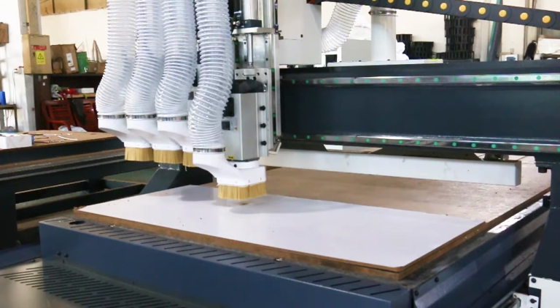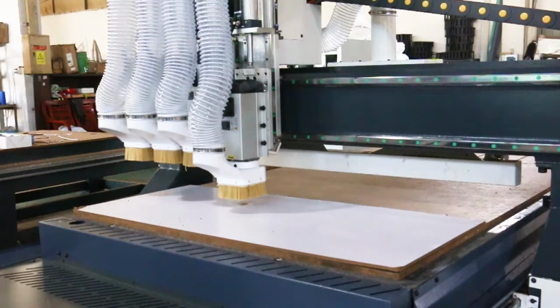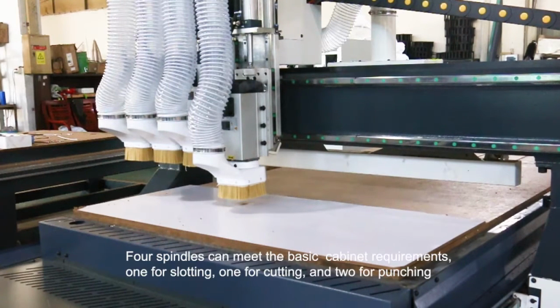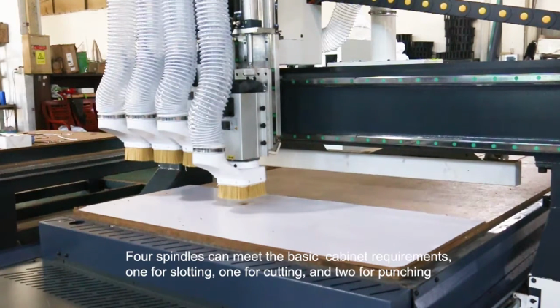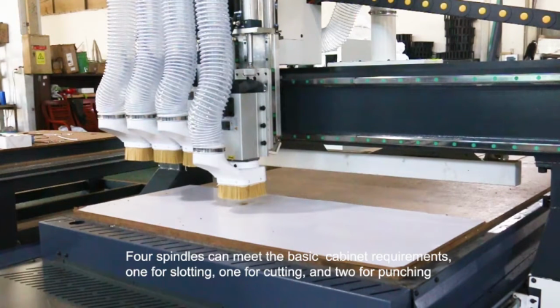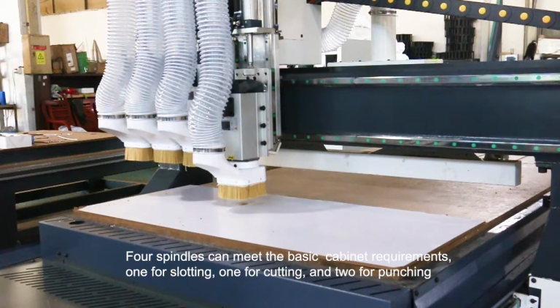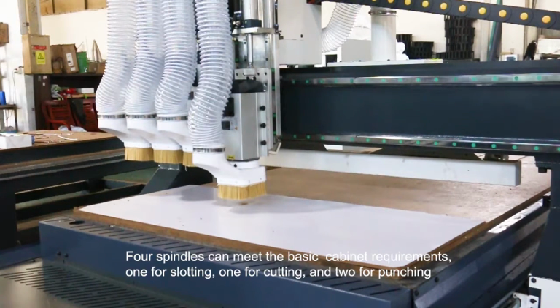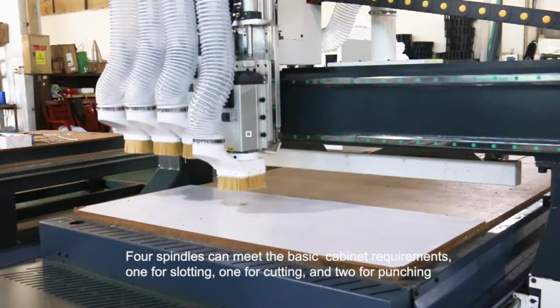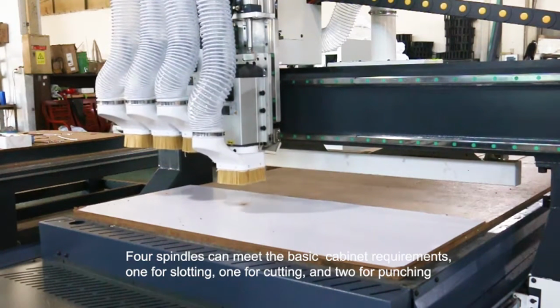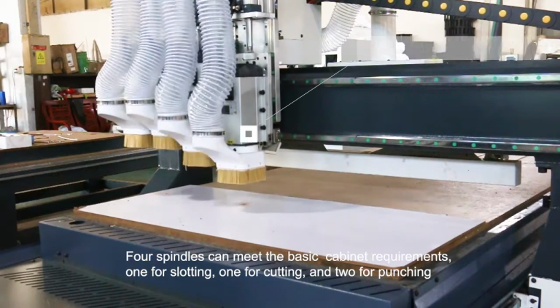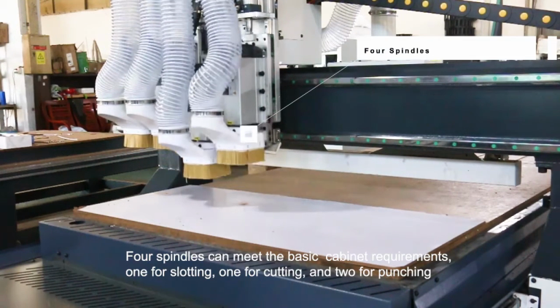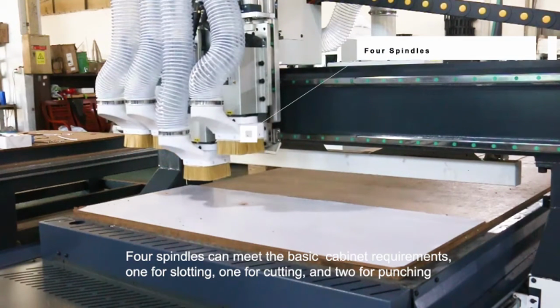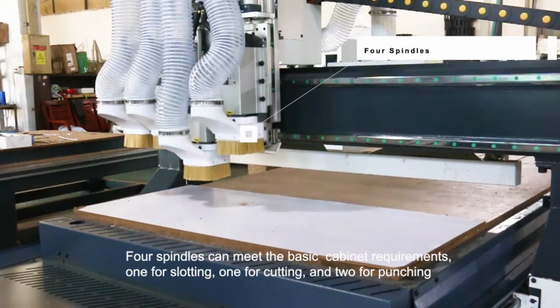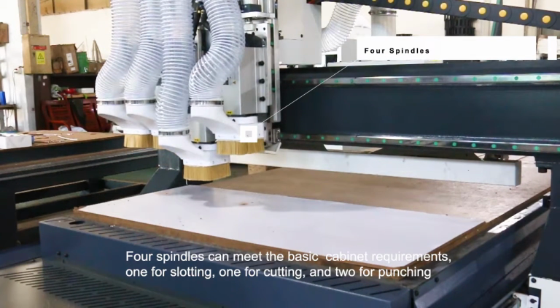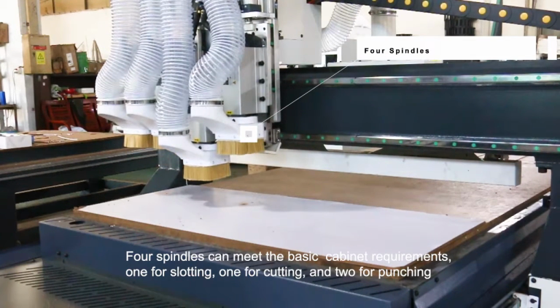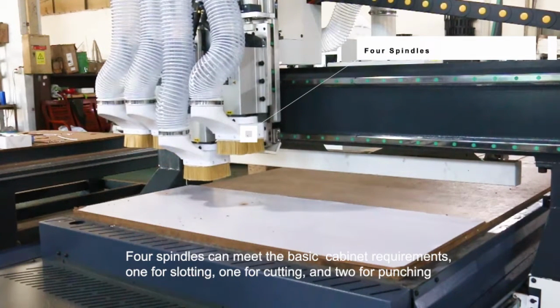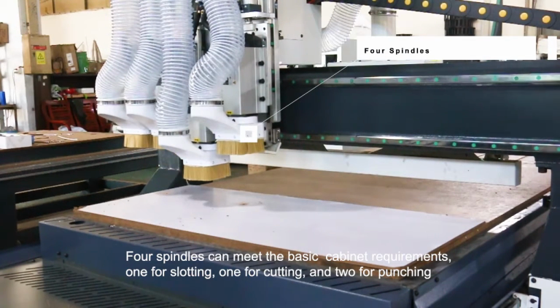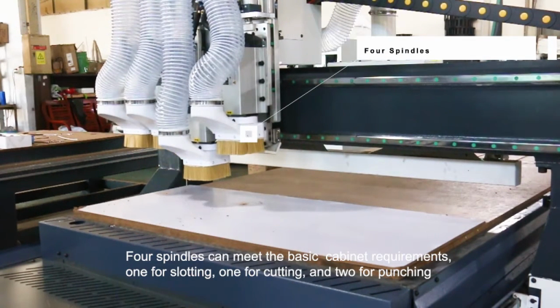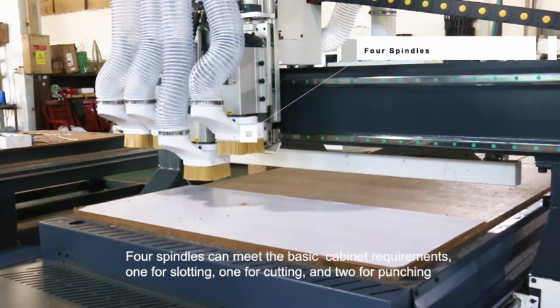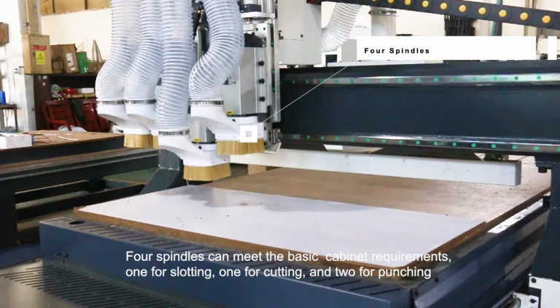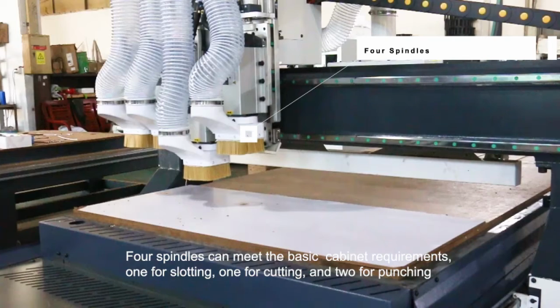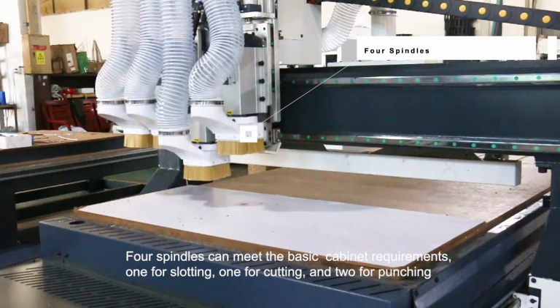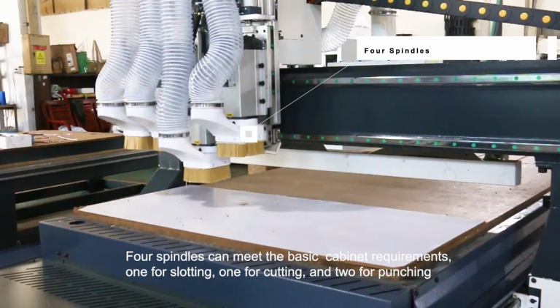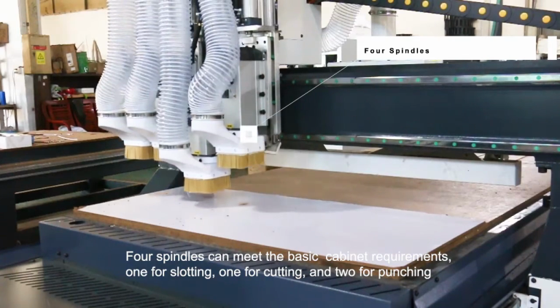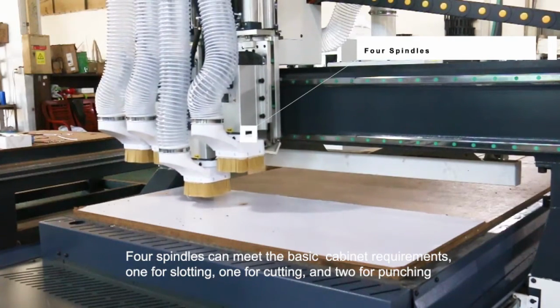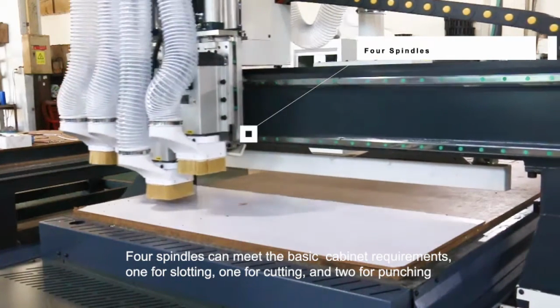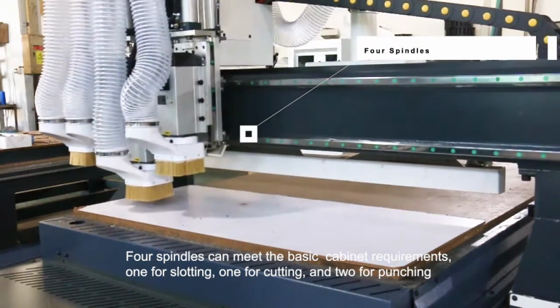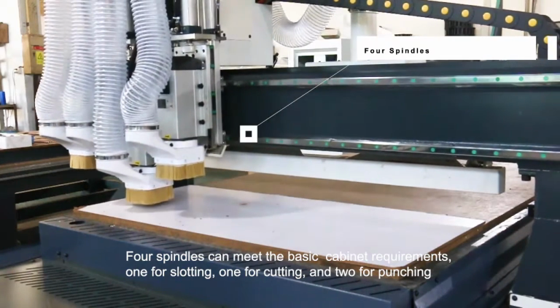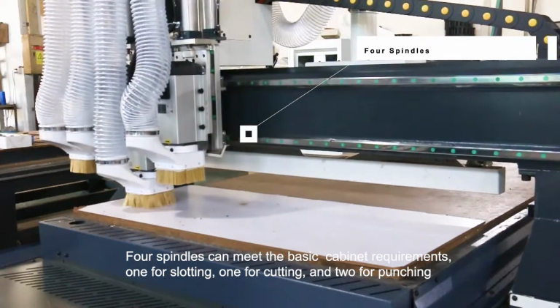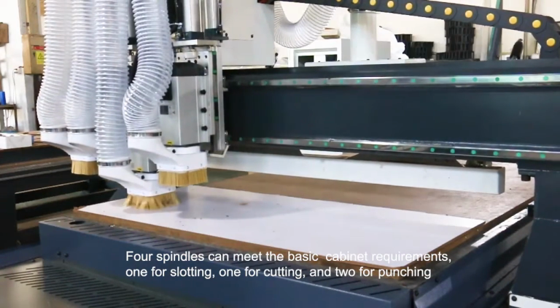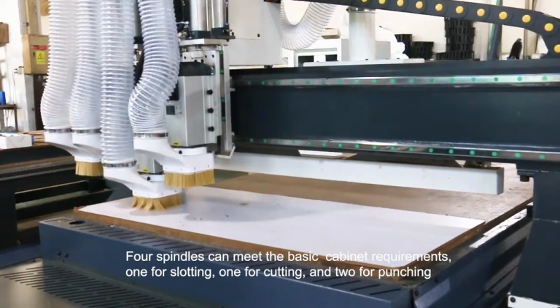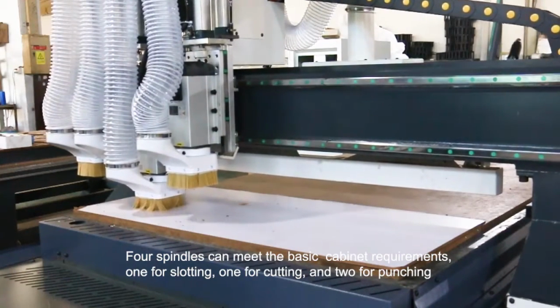Four spirals can meet the basic cabinet requirements: one for cutting, one for slotting, and two for punching.